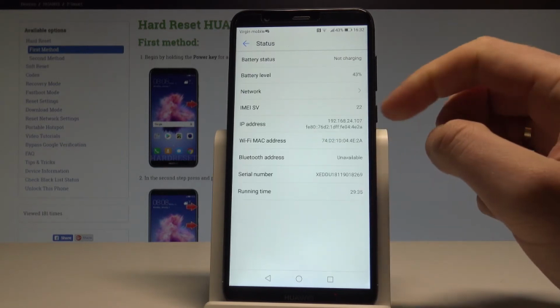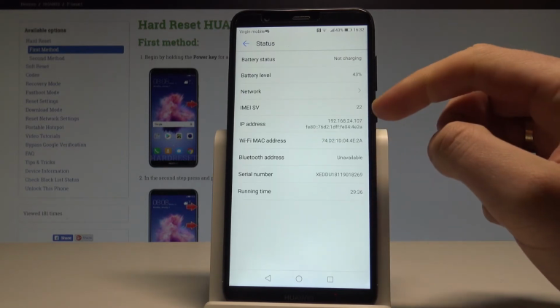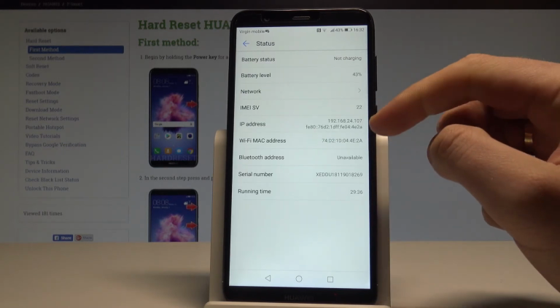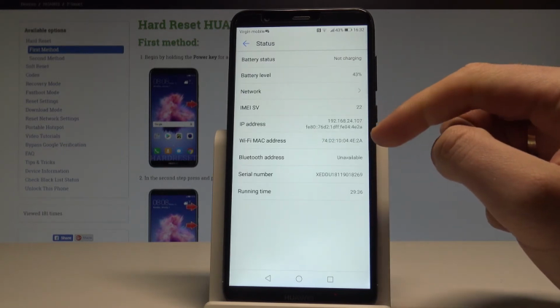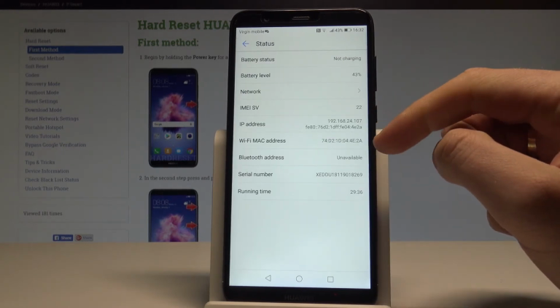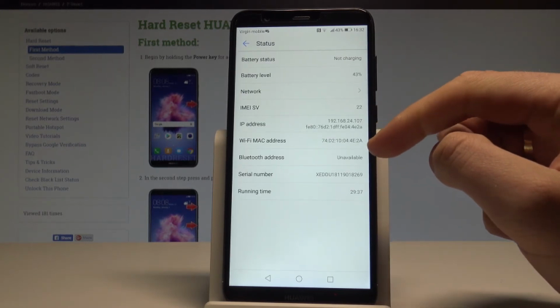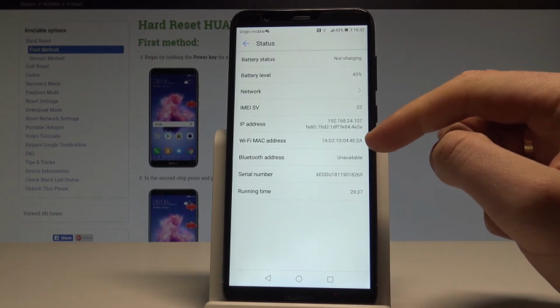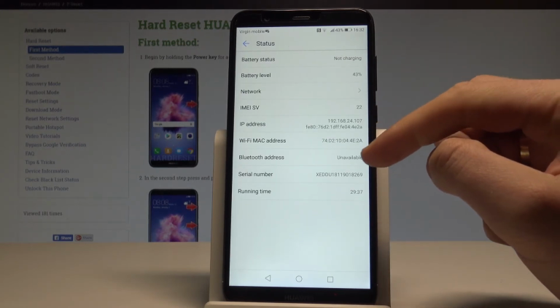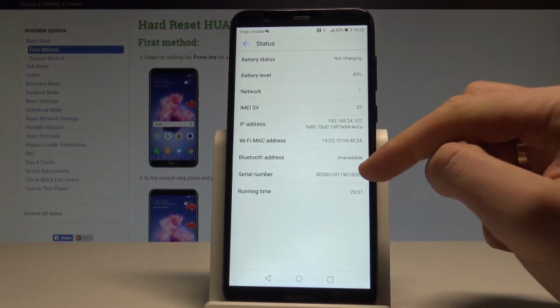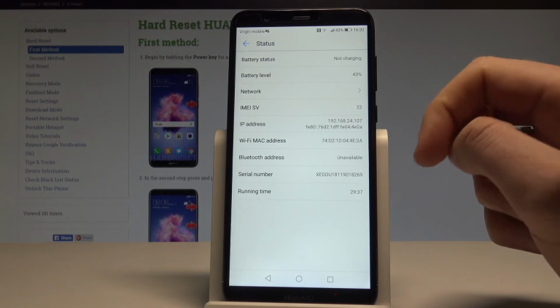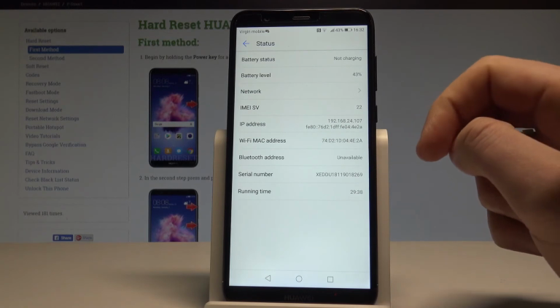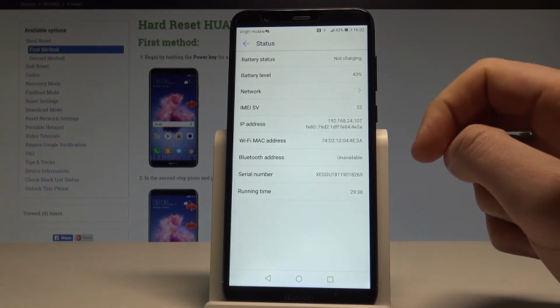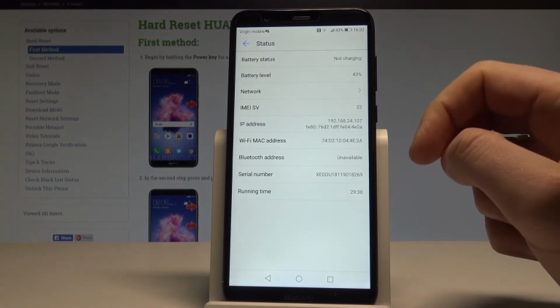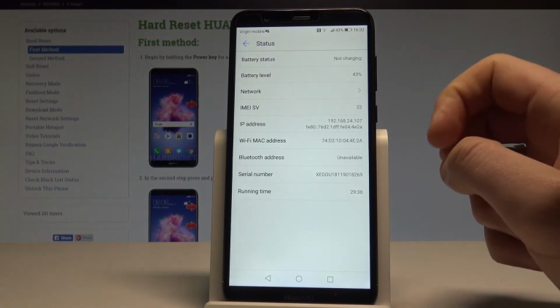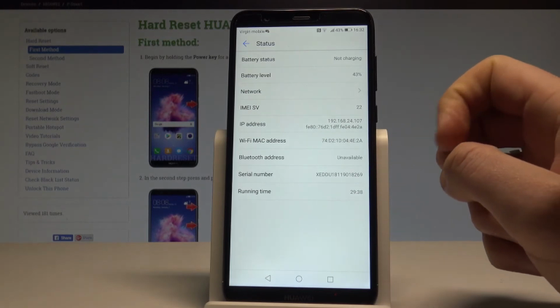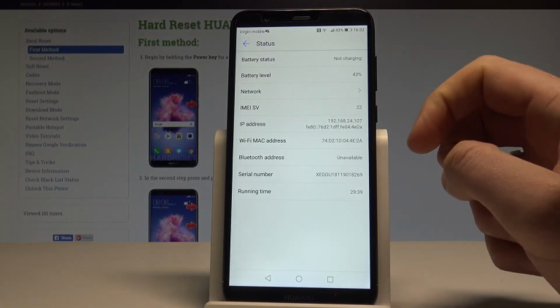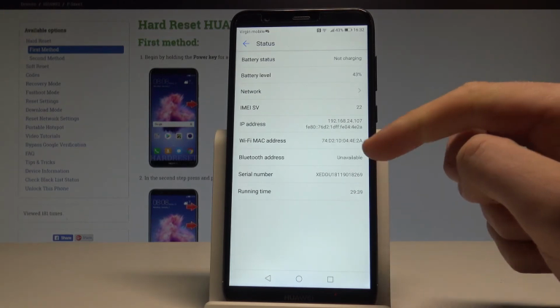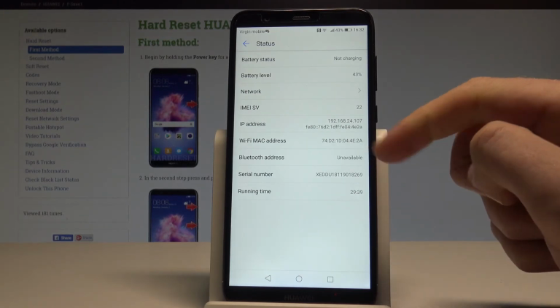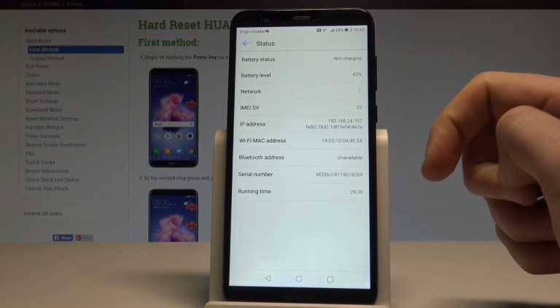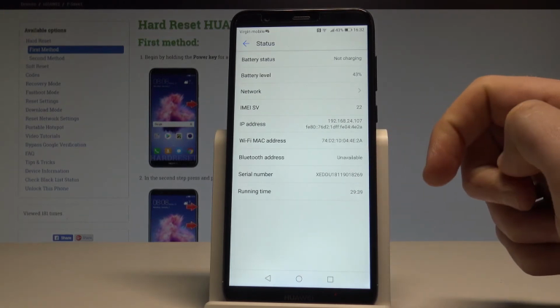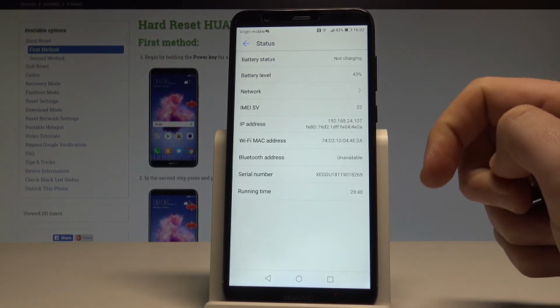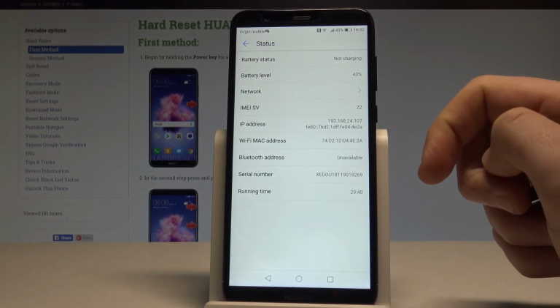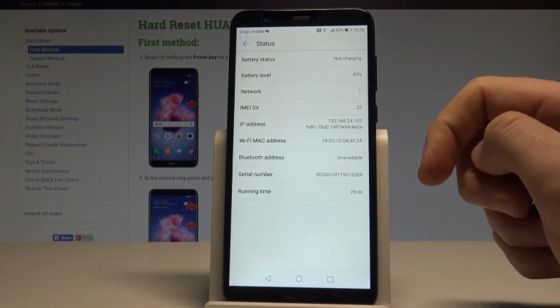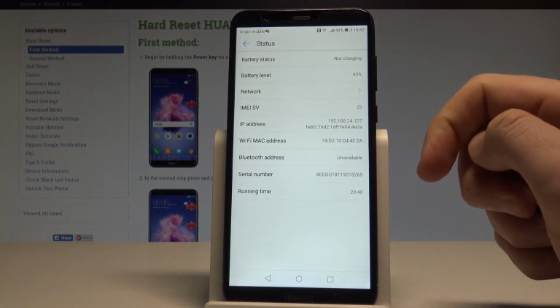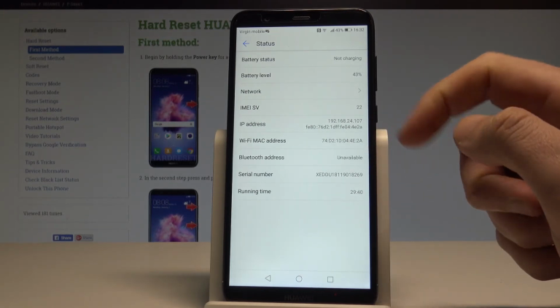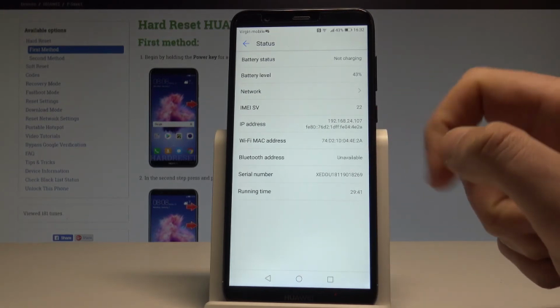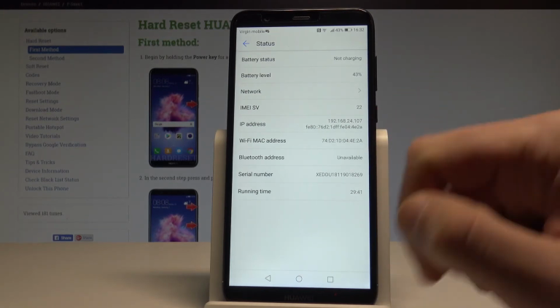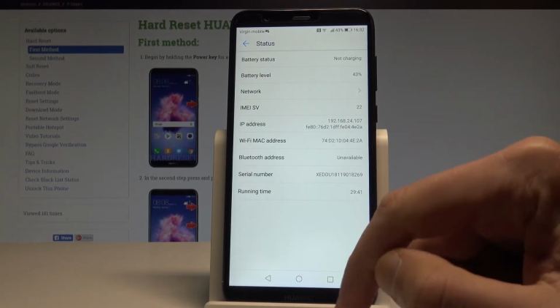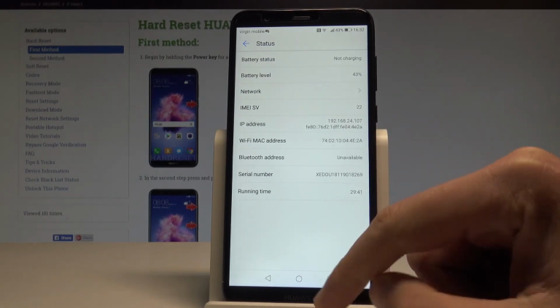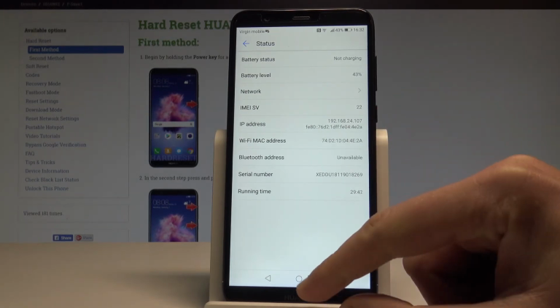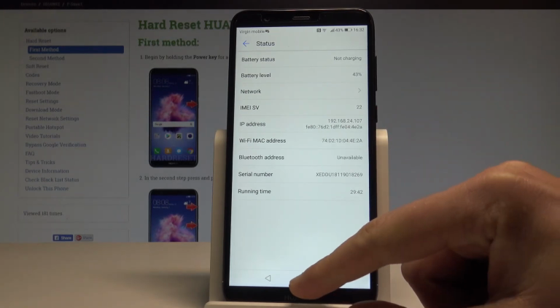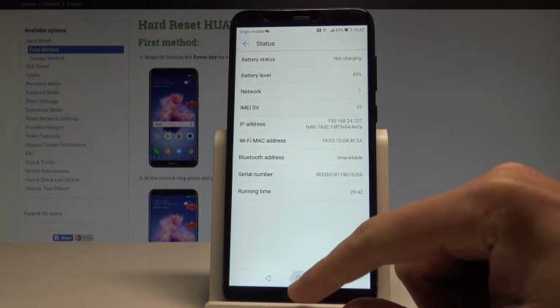You may also scroll down here and choose Status. Here you've got the serial number access. You can also read the Wi-Fi MAC address and the IP address.